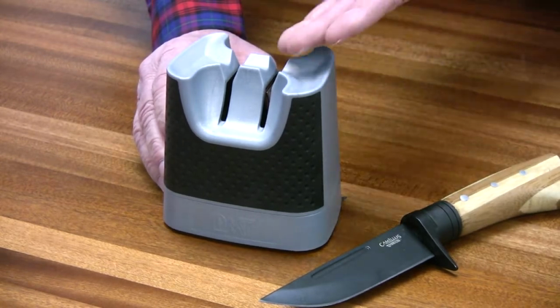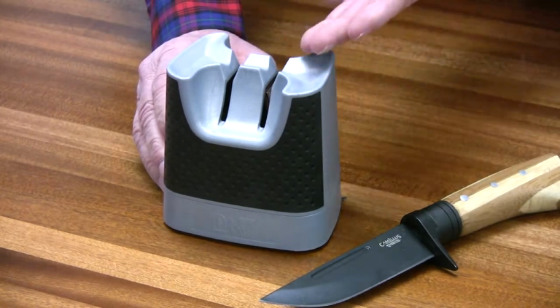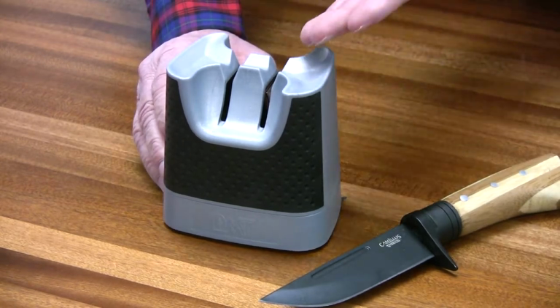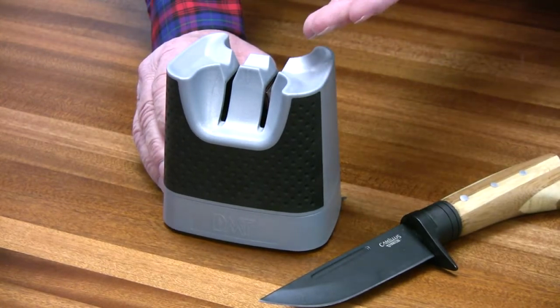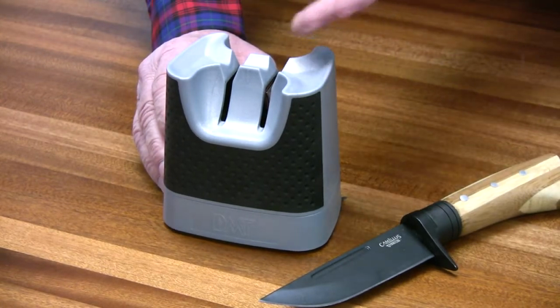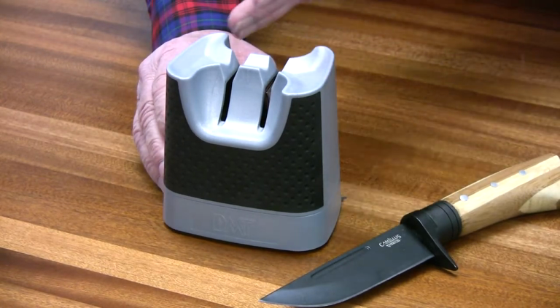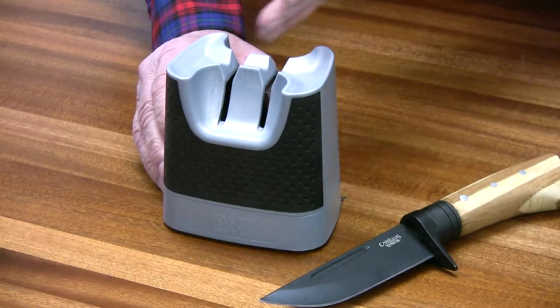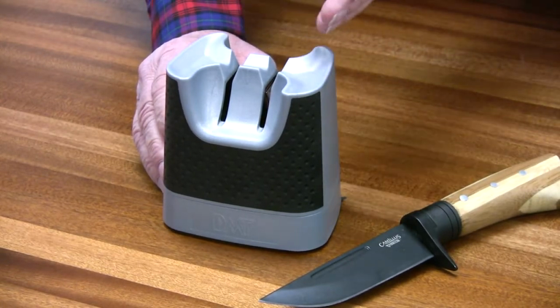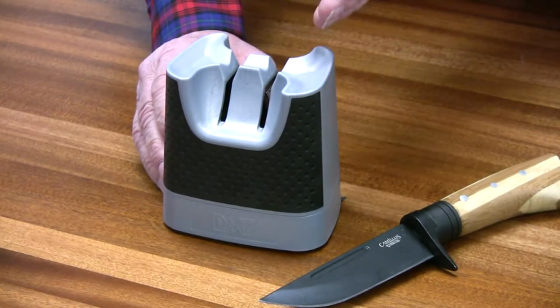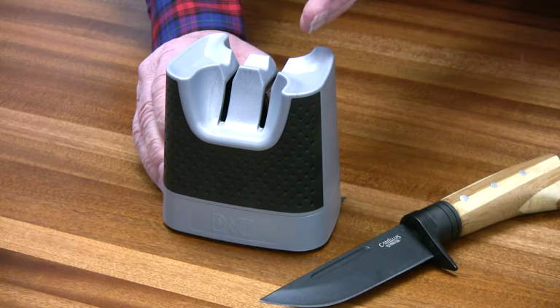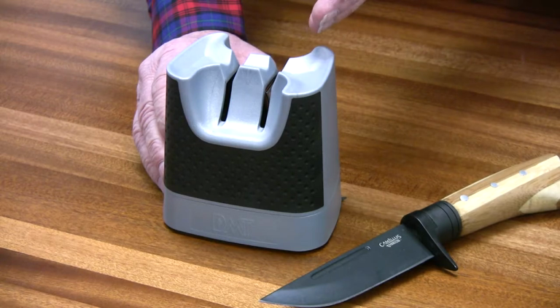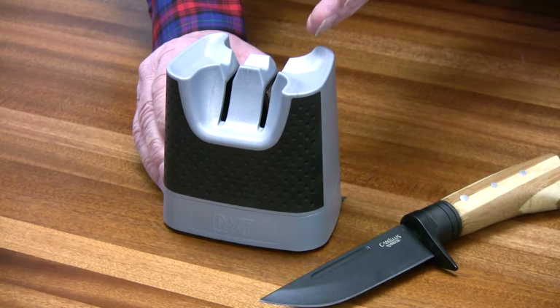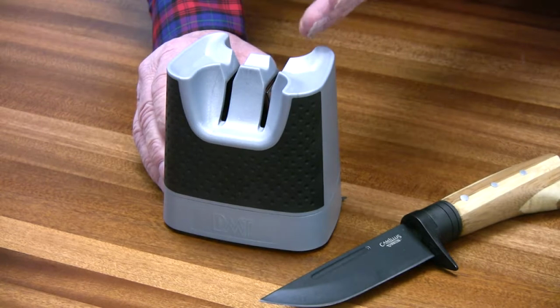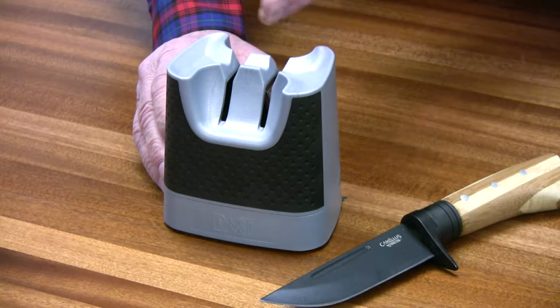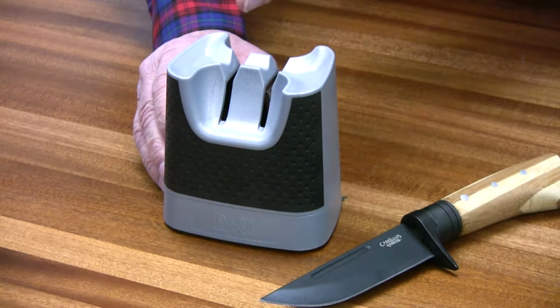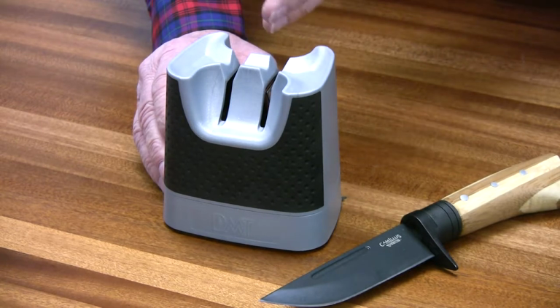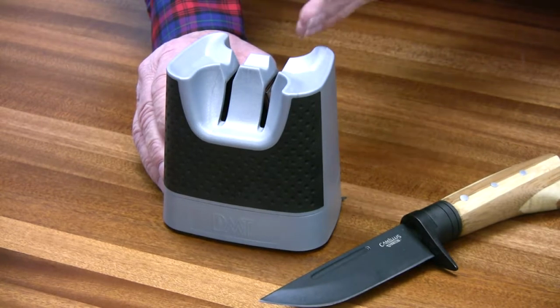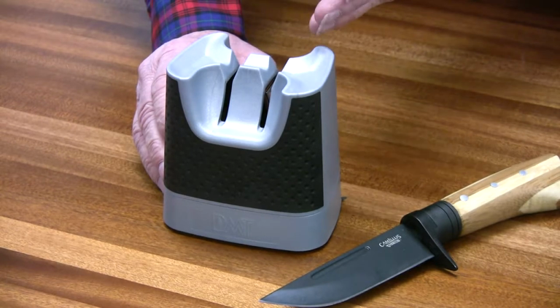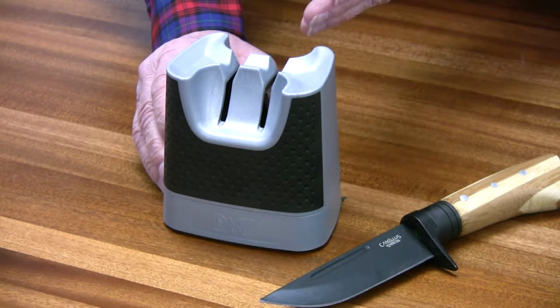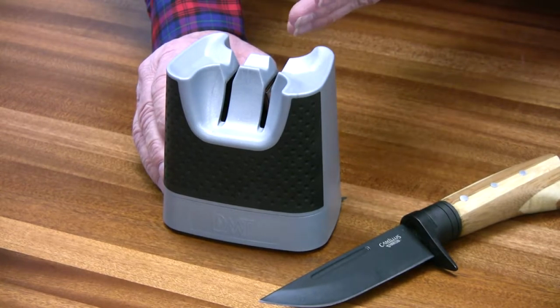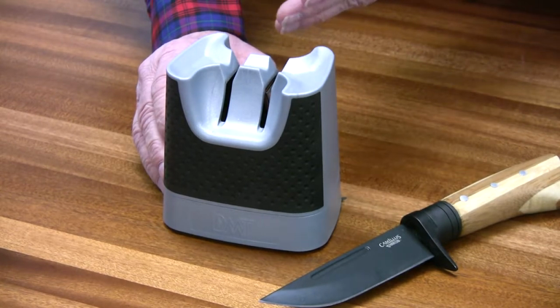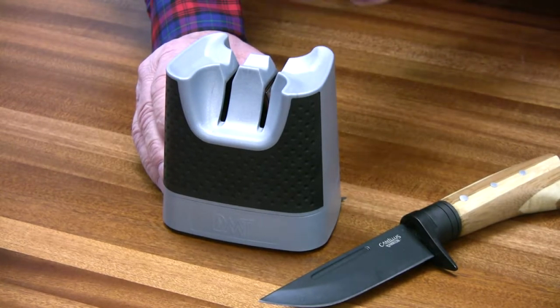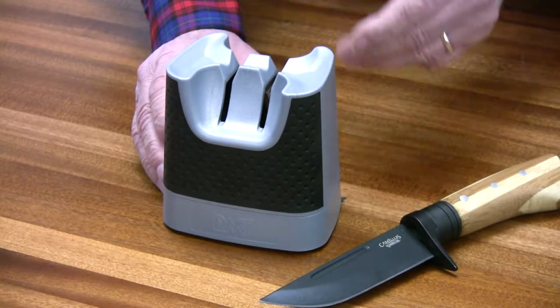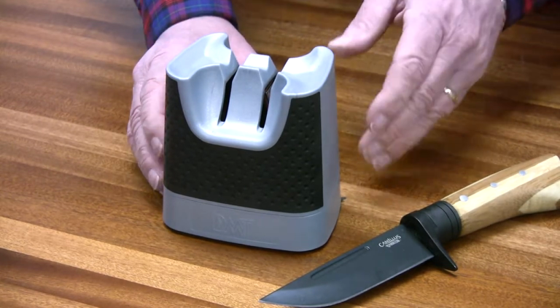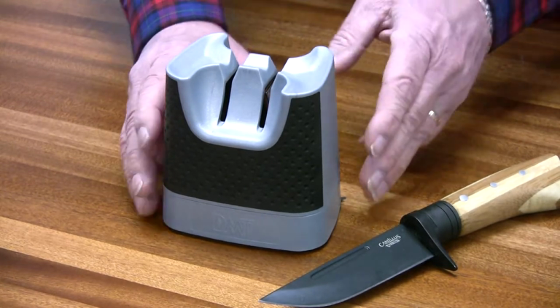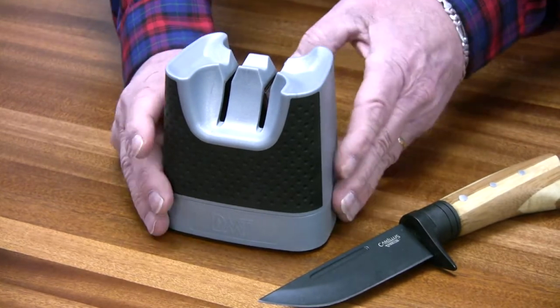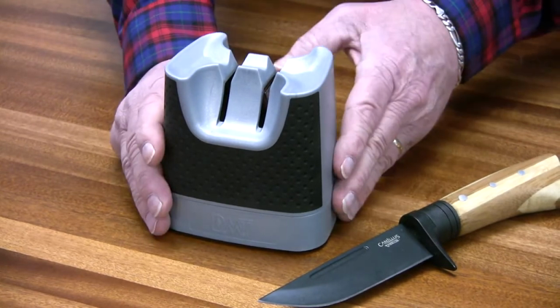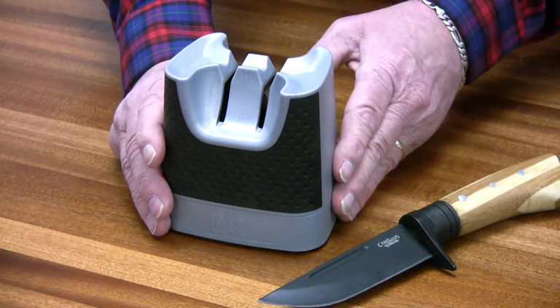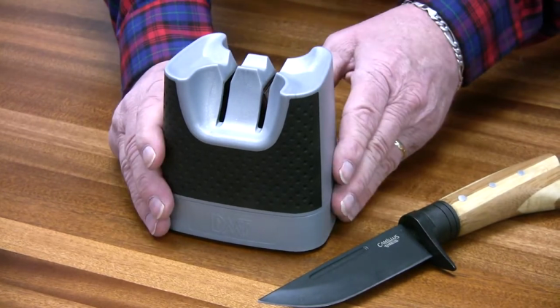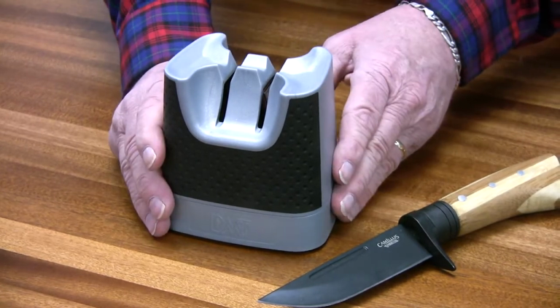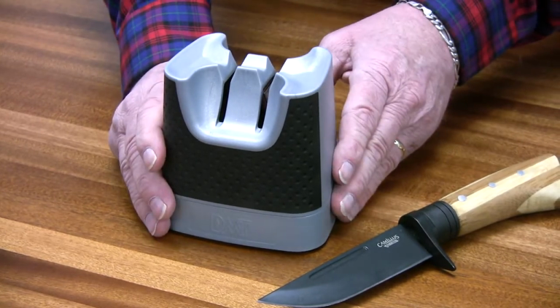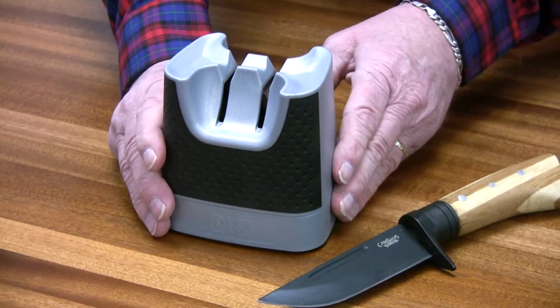There are diamond pads inside each slot, held at an 18 degree angle, coated with fine grit diamond.